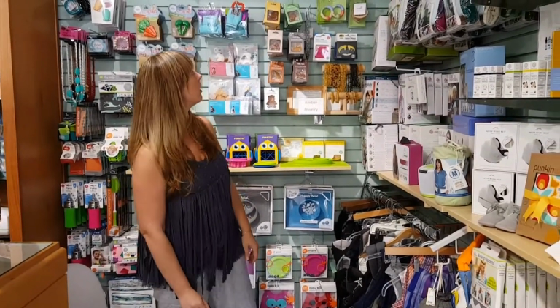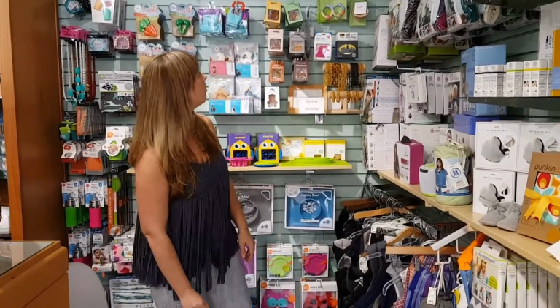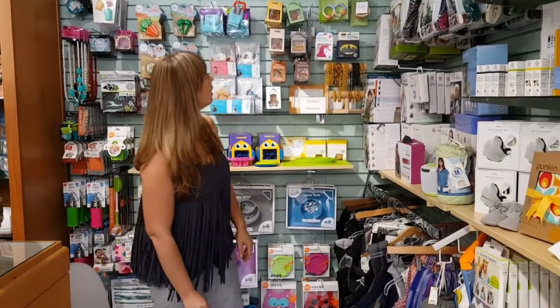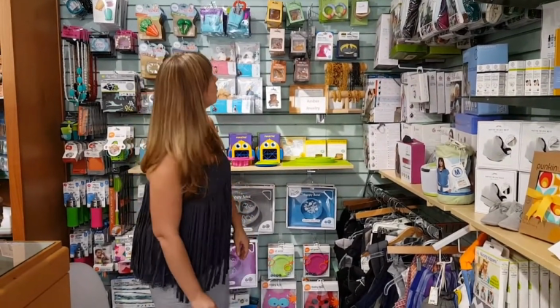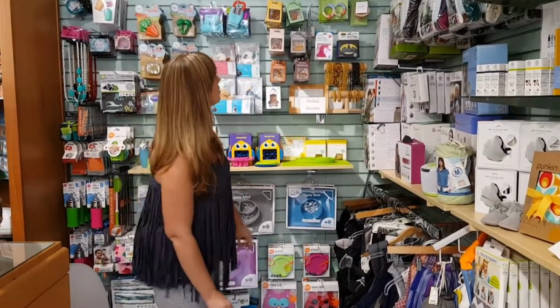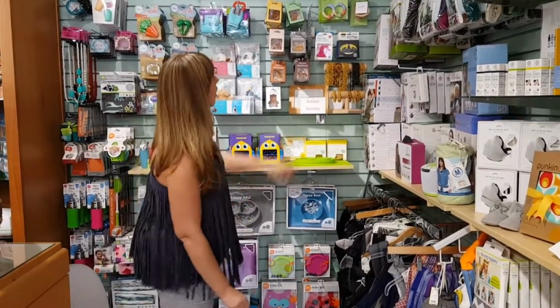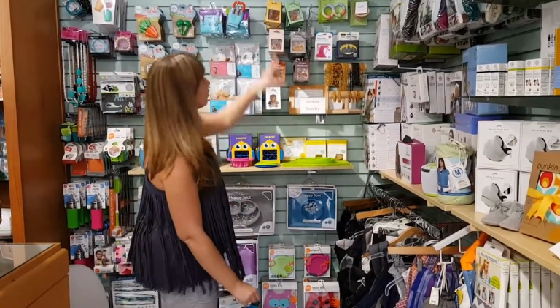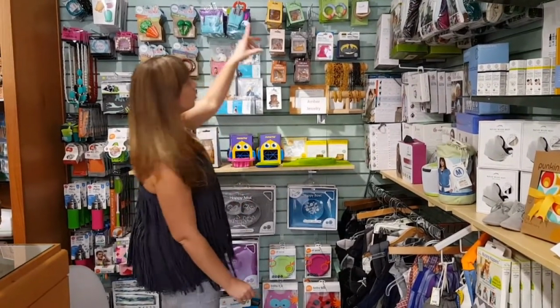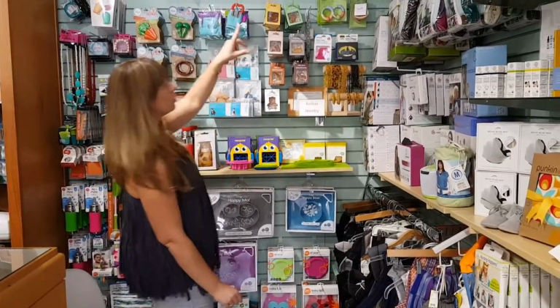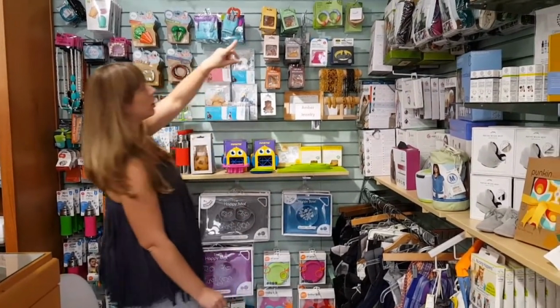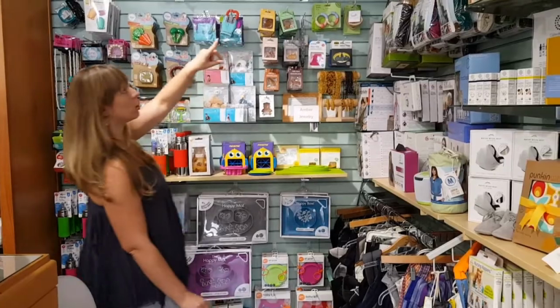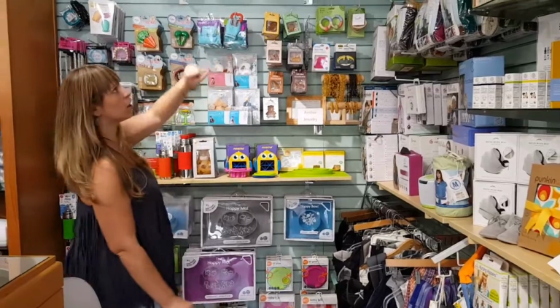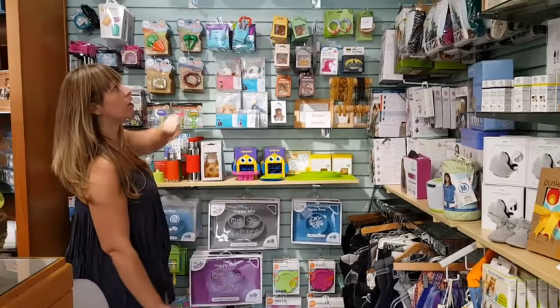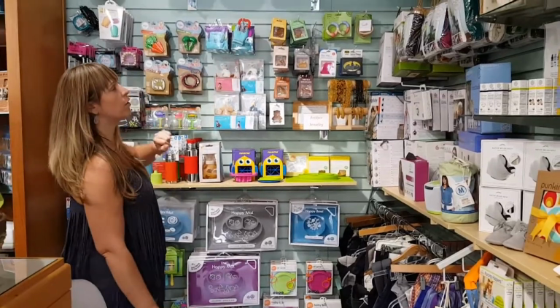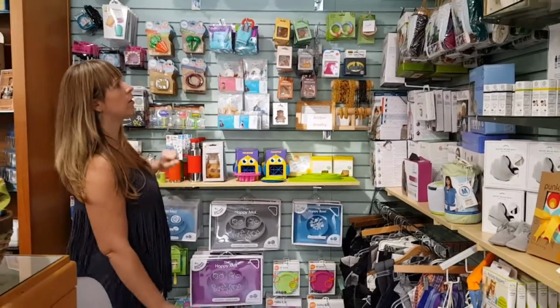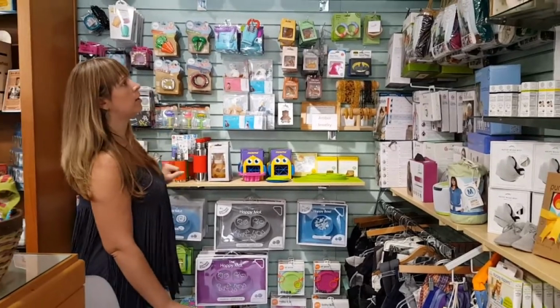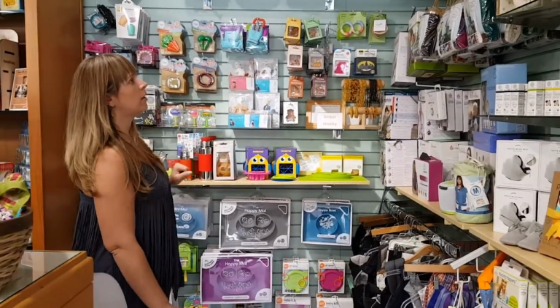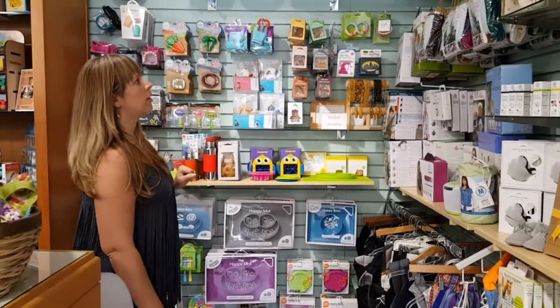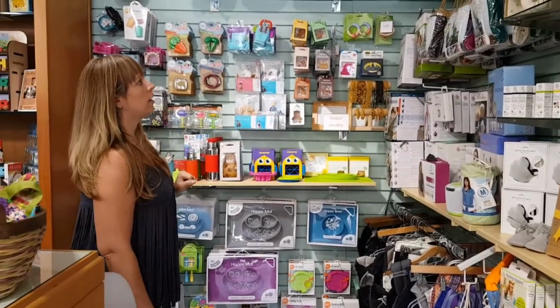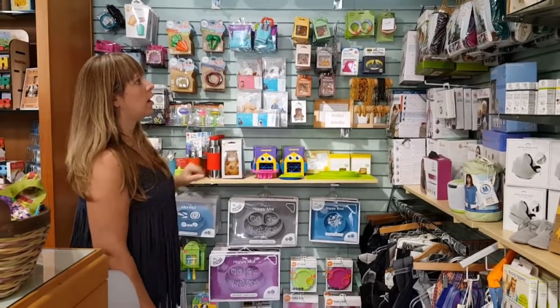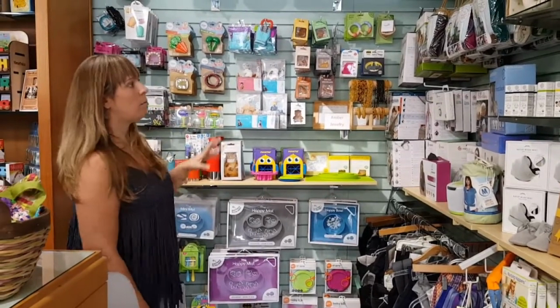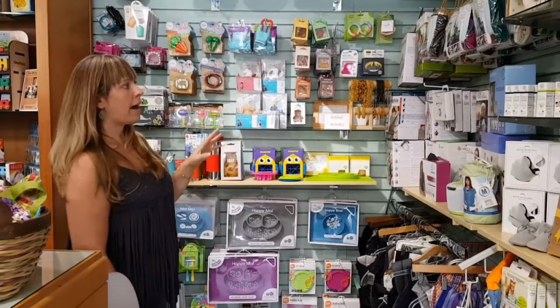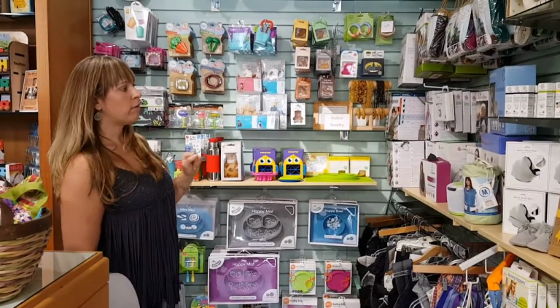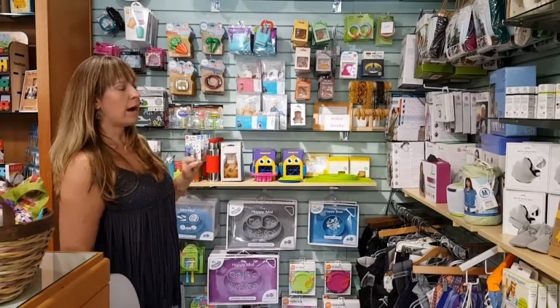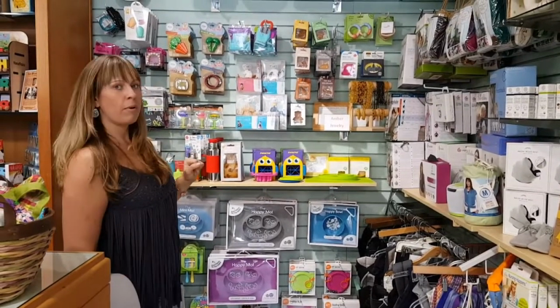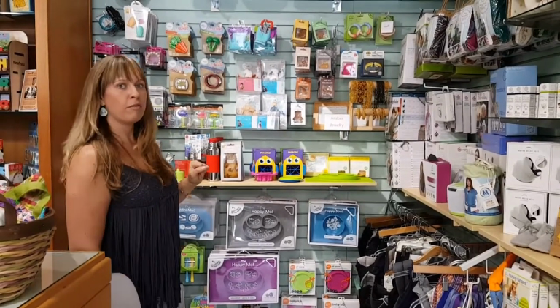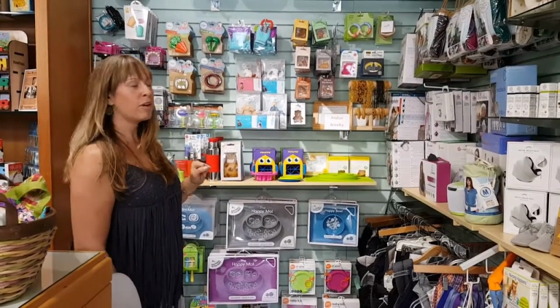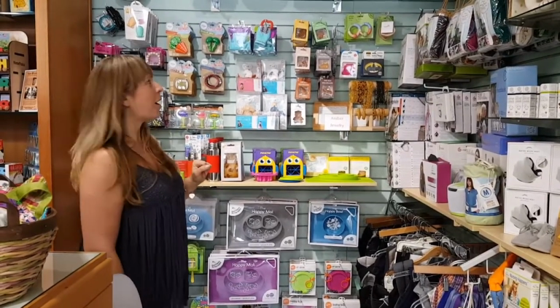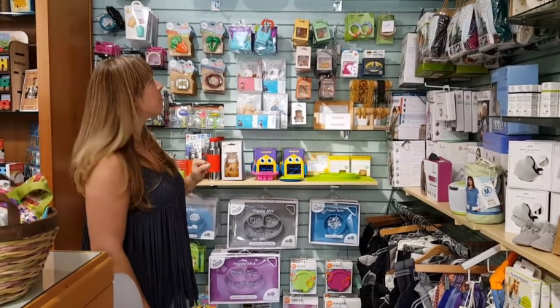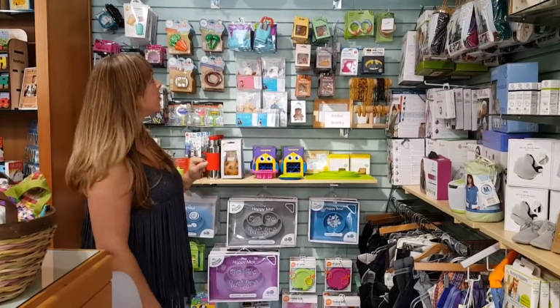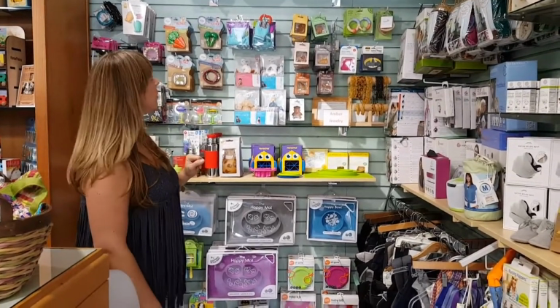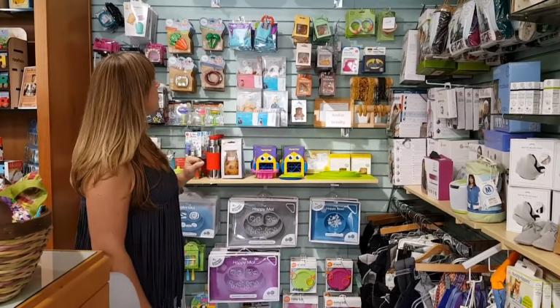Right now we have in stock Tula, Ergo, Maya Wrap — all very popular ones.